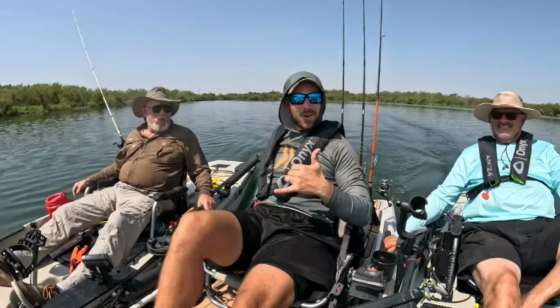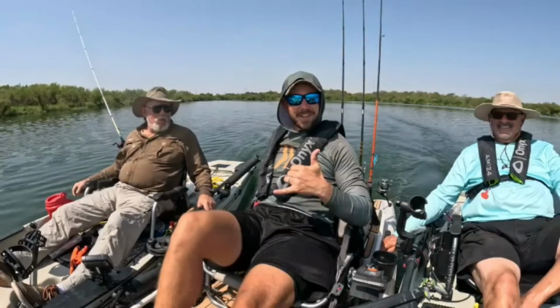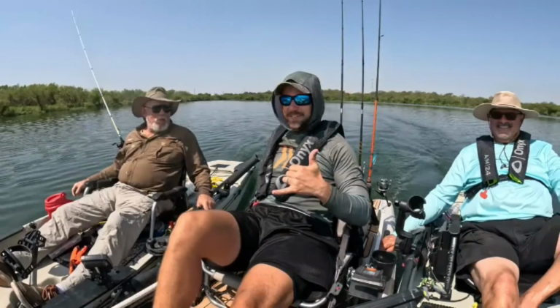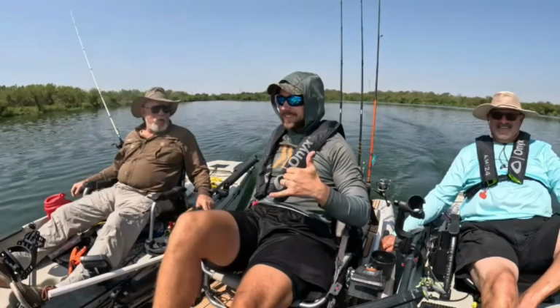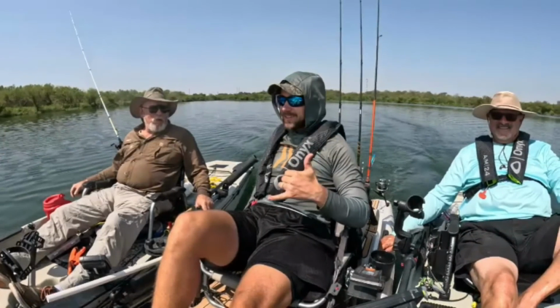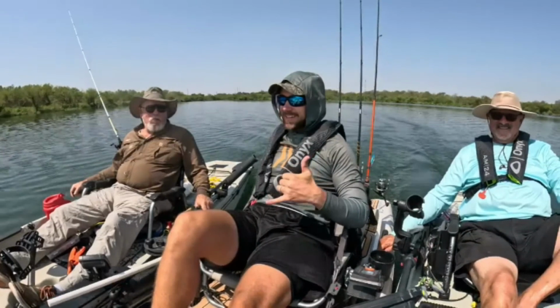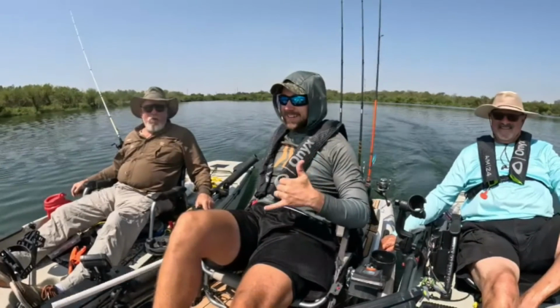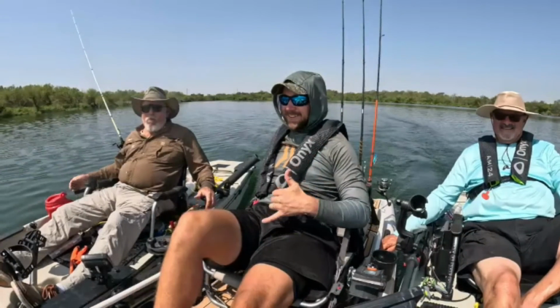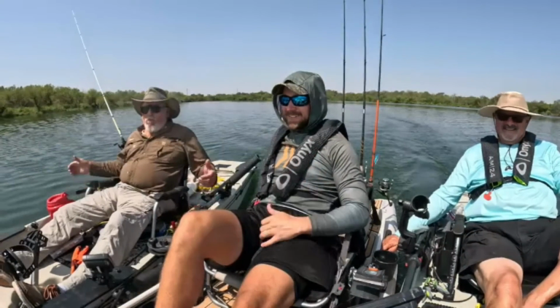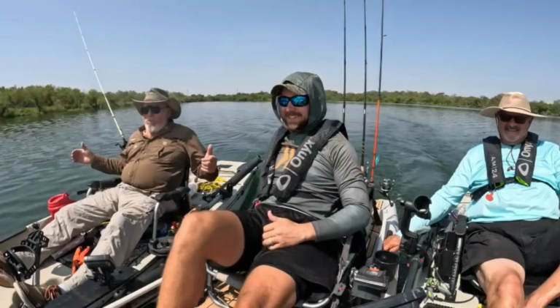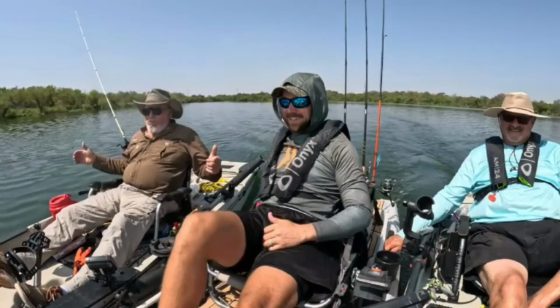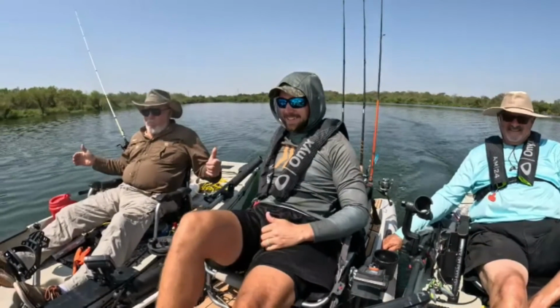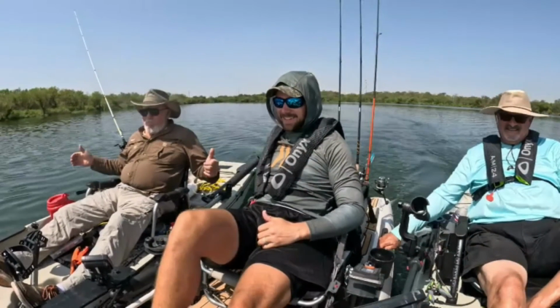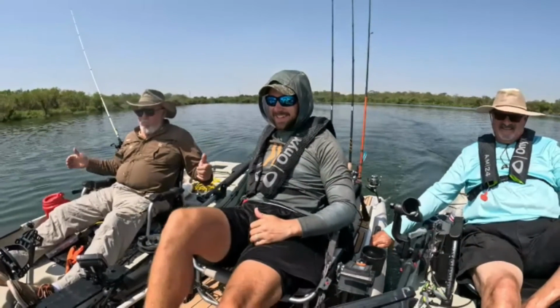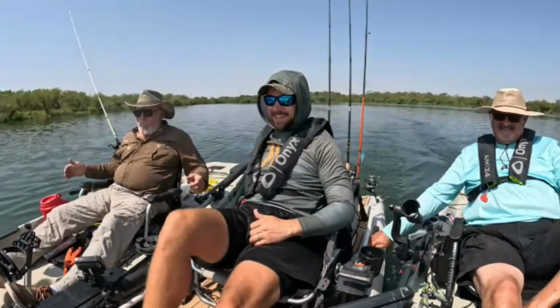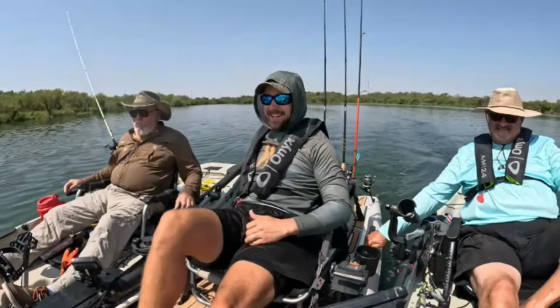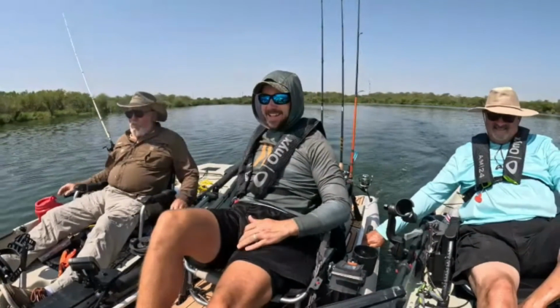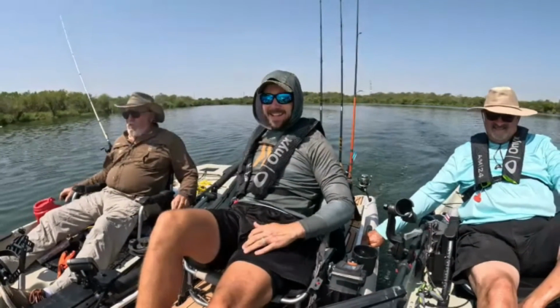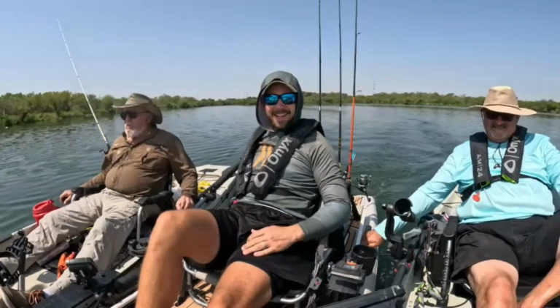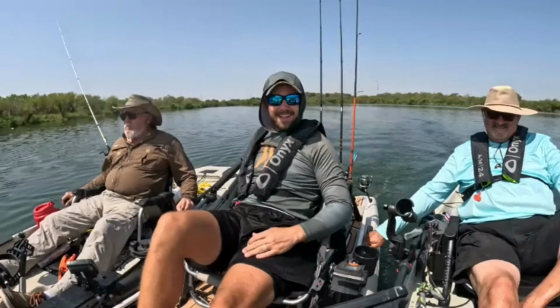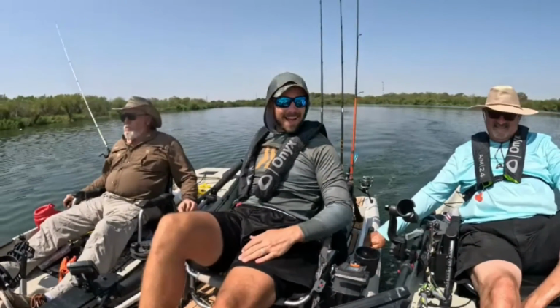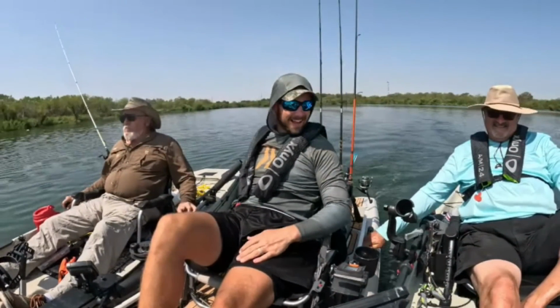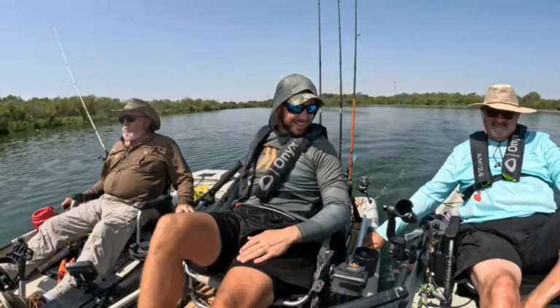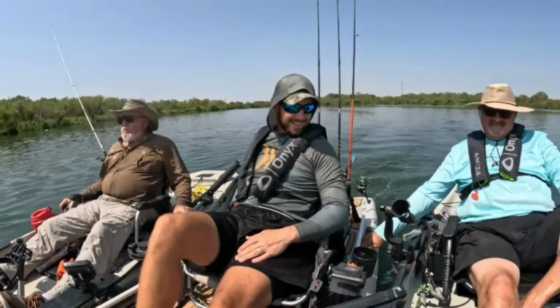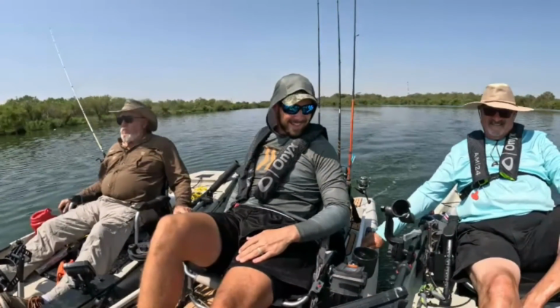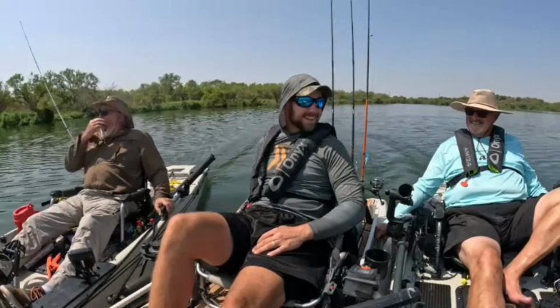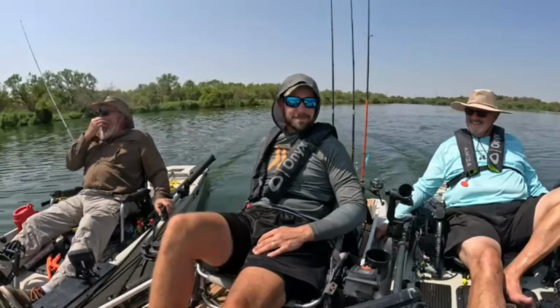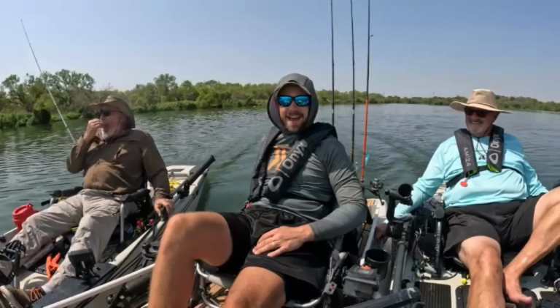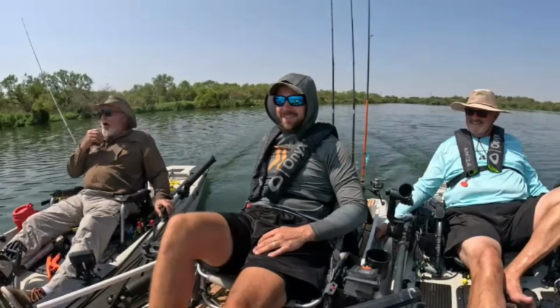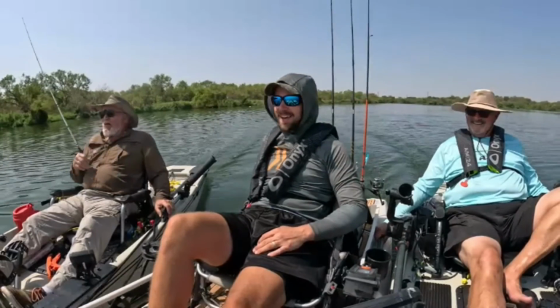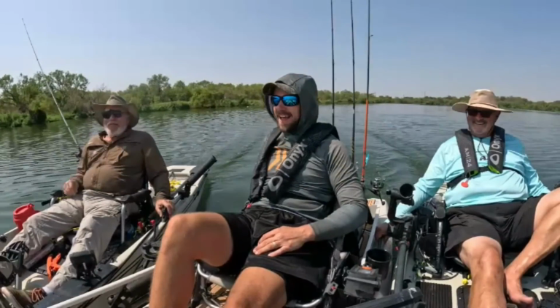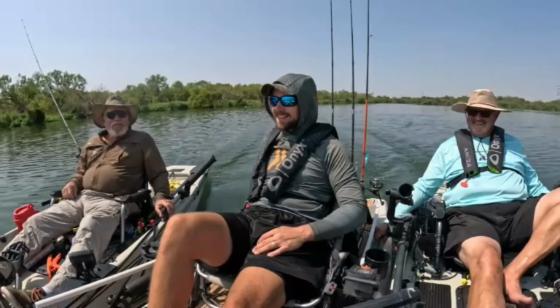Trolling with the Torquedo. Kick back and relax.